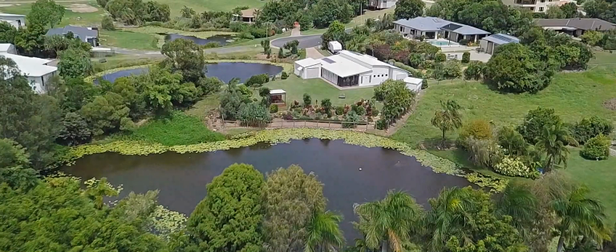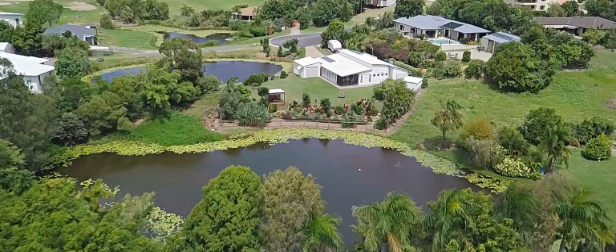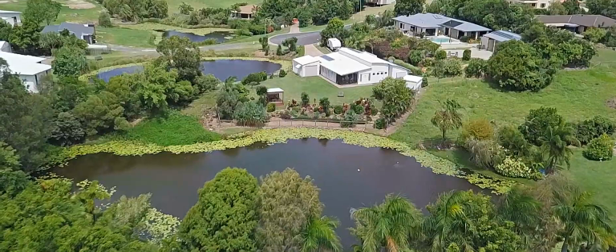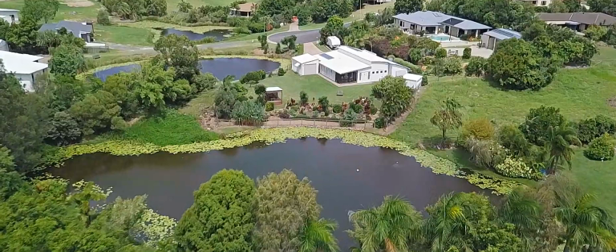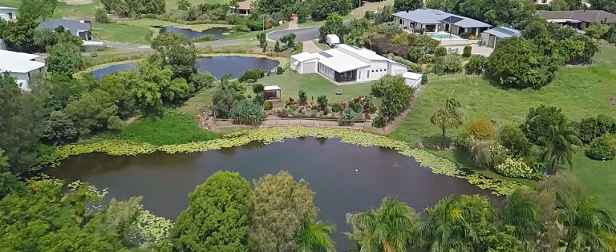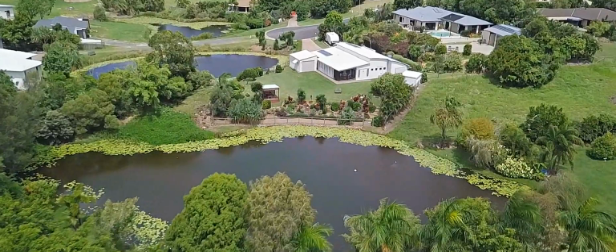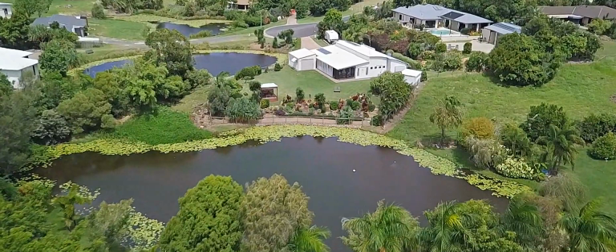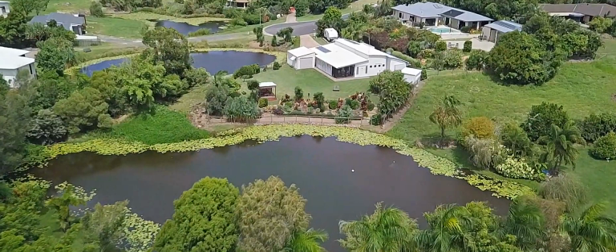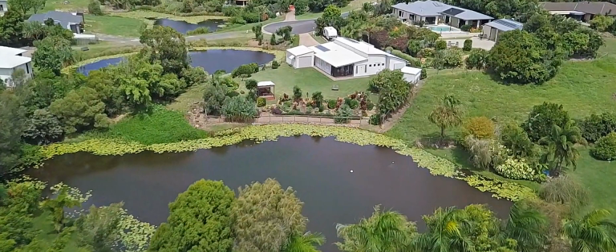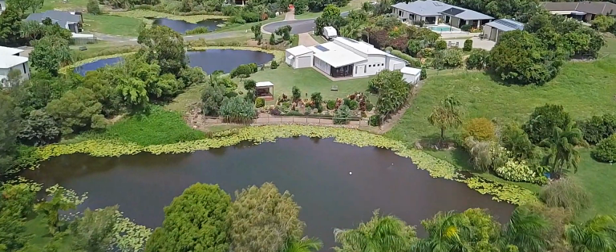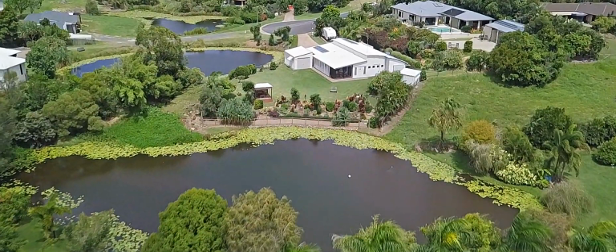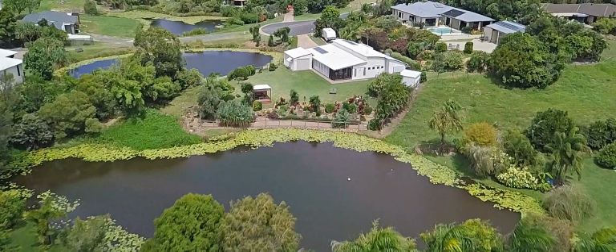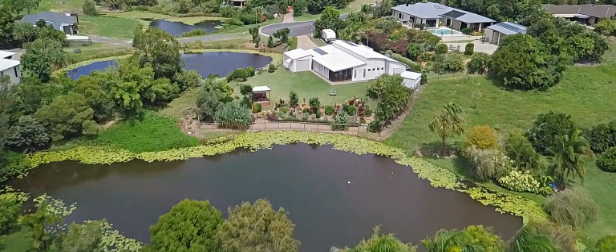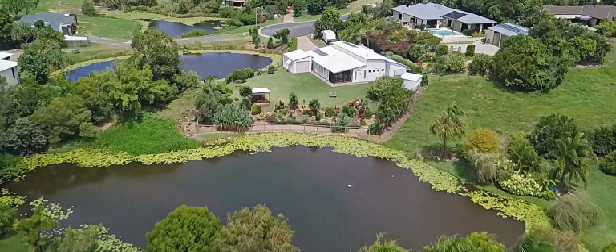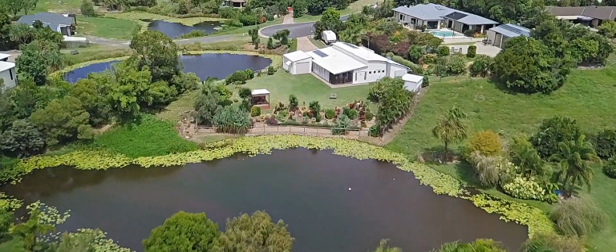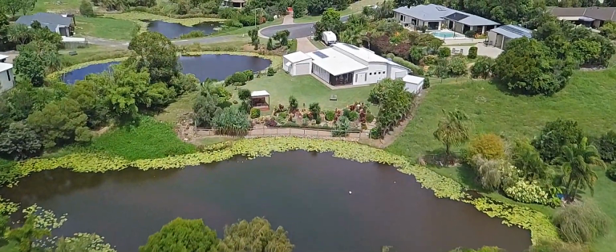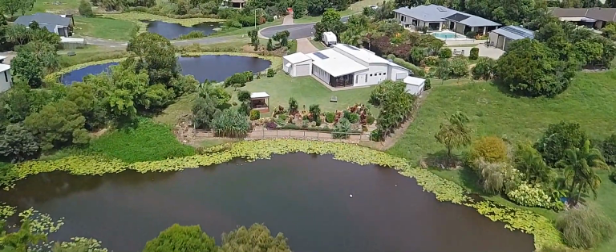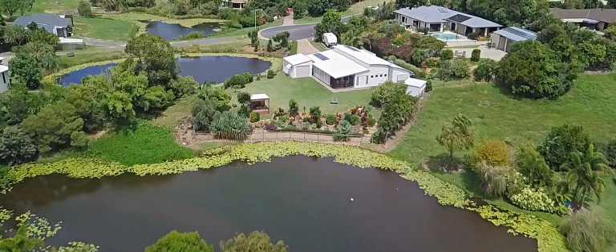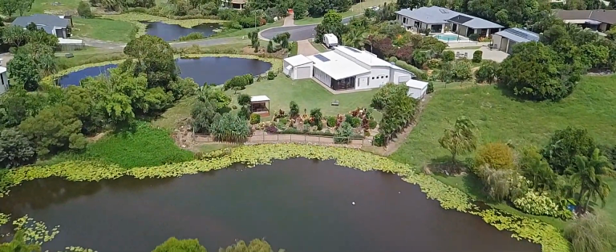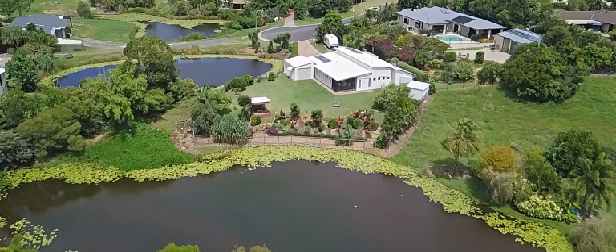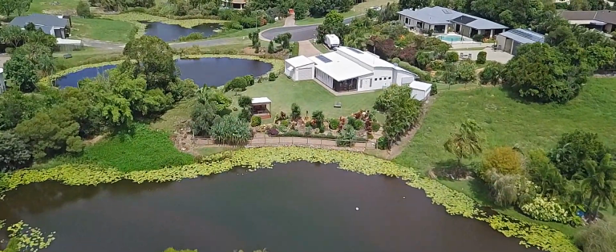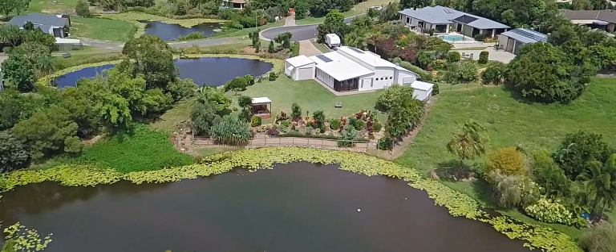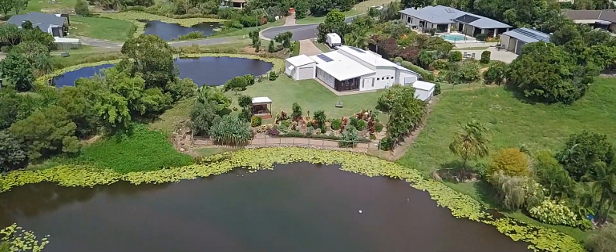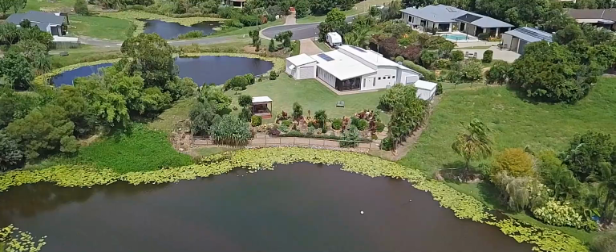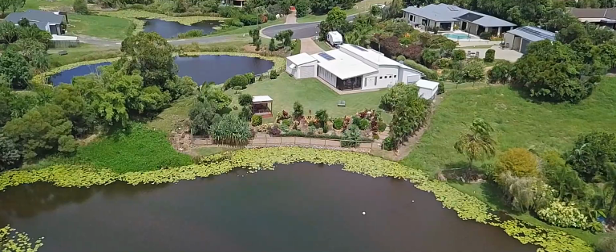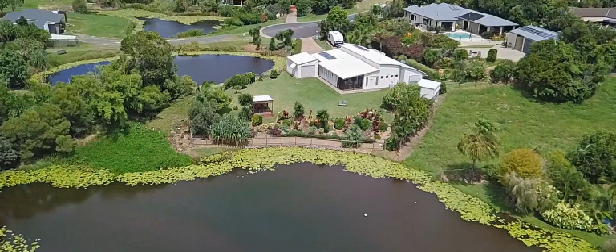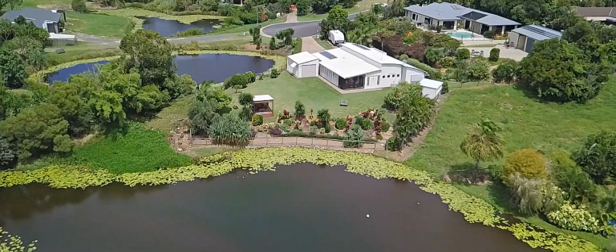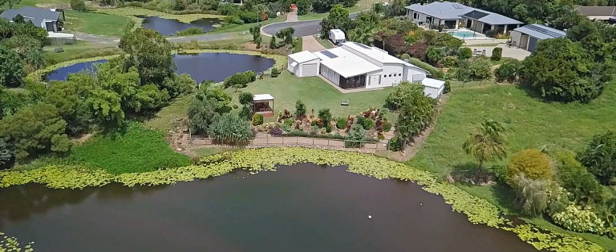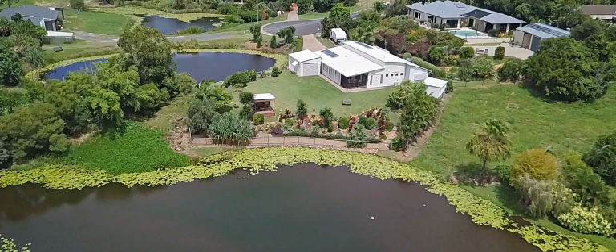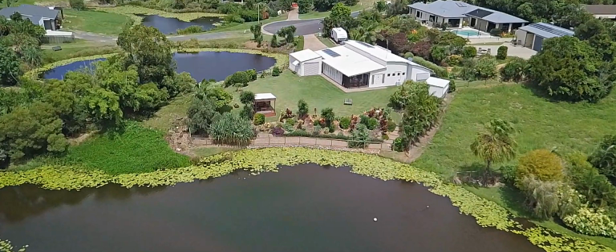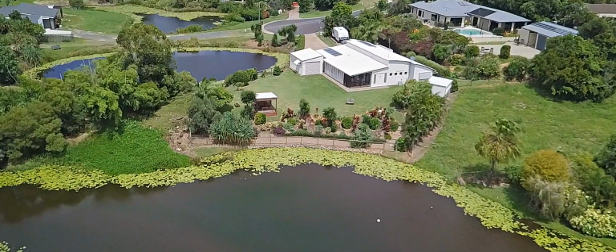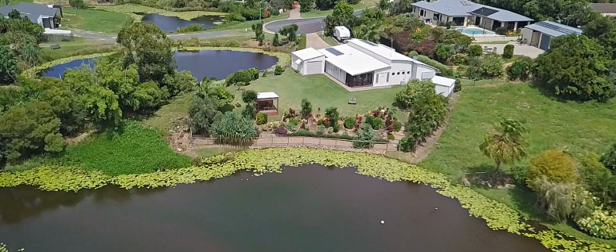You'll immediately notice that this home has been positioned to capture that outlook looking down those beautiful champagne pools towards Dundarran Beach.